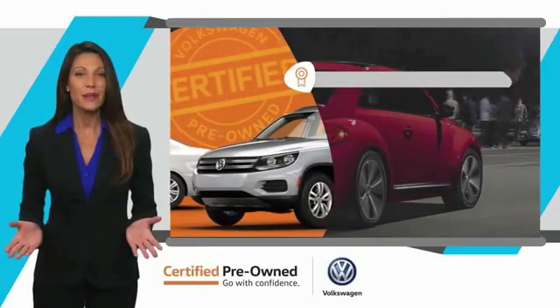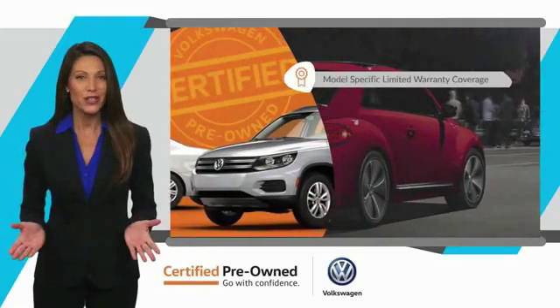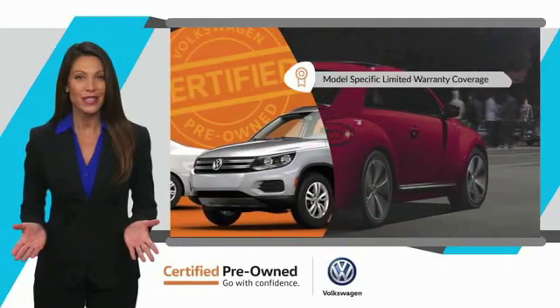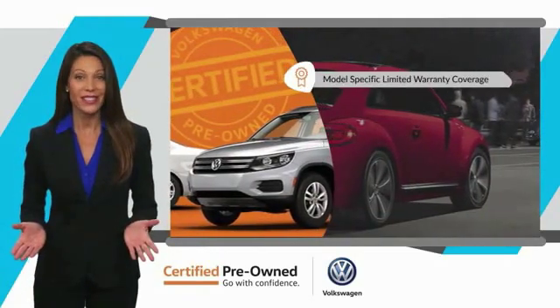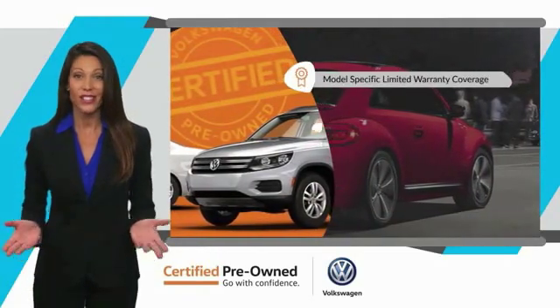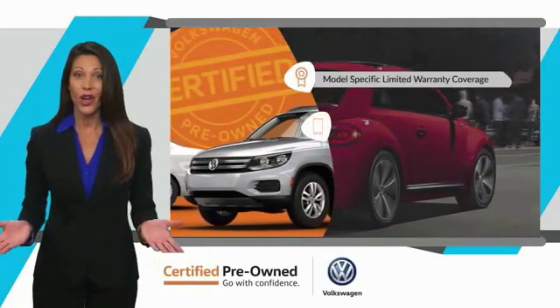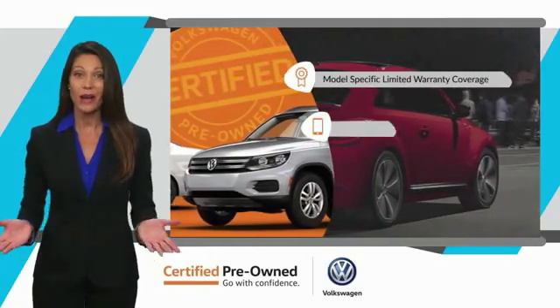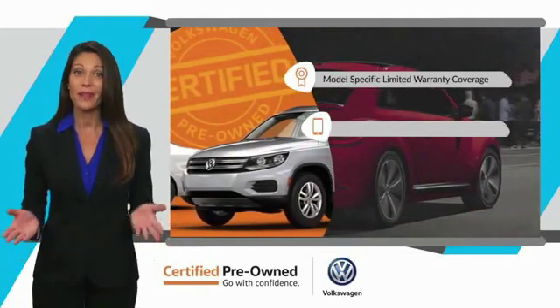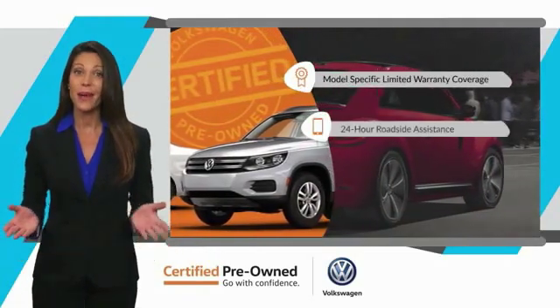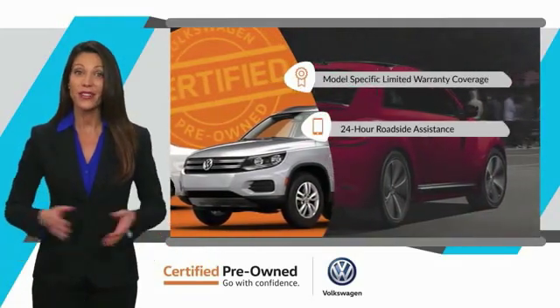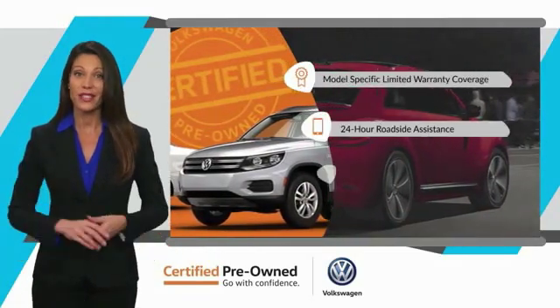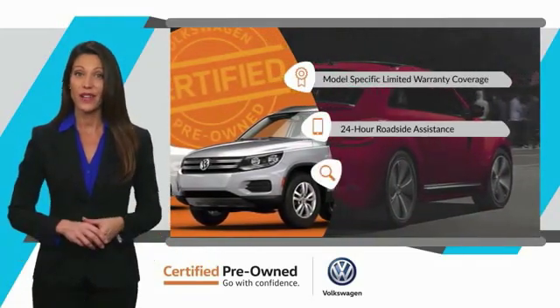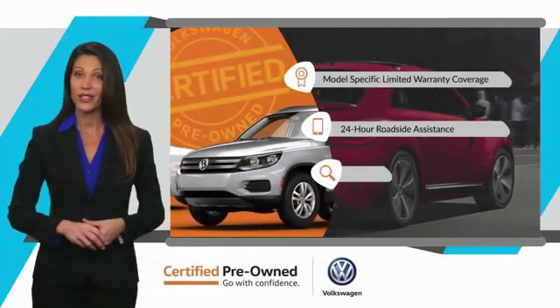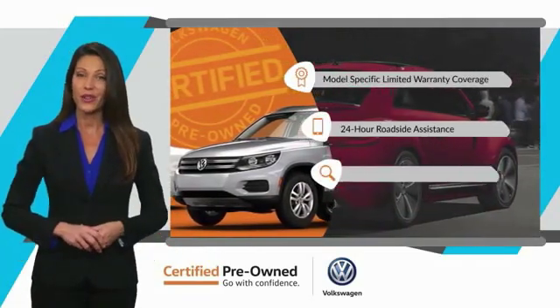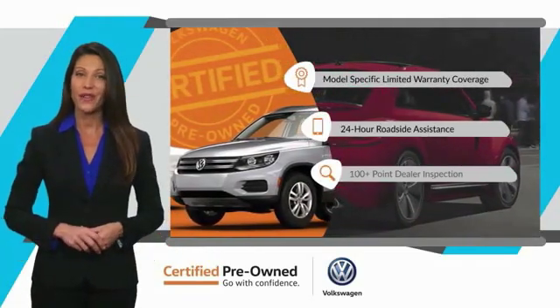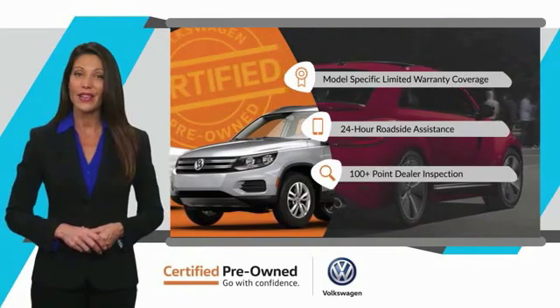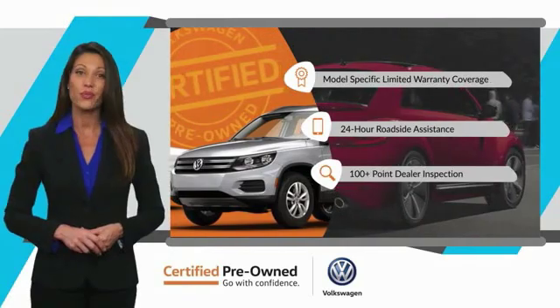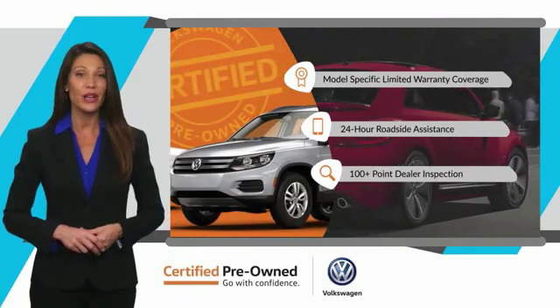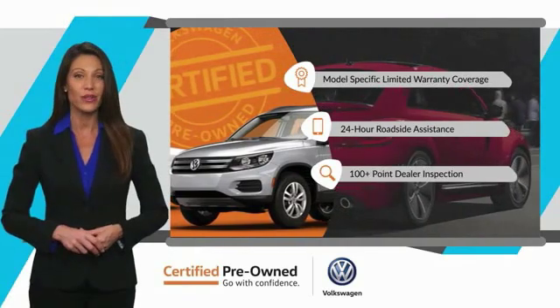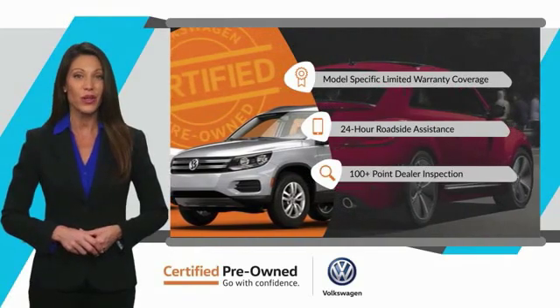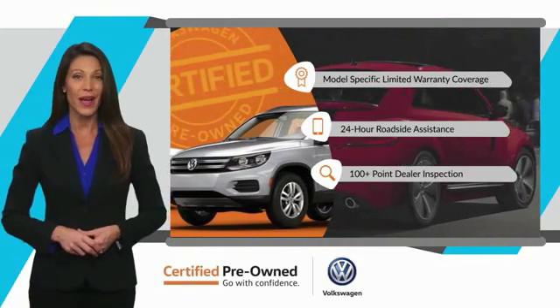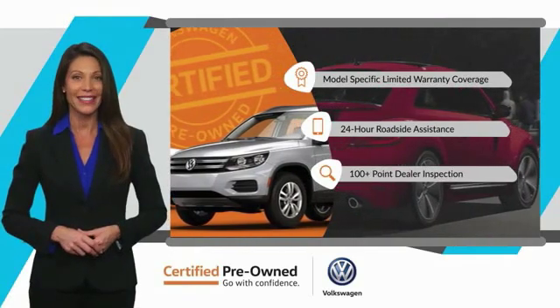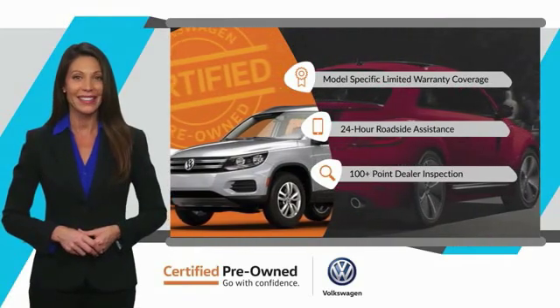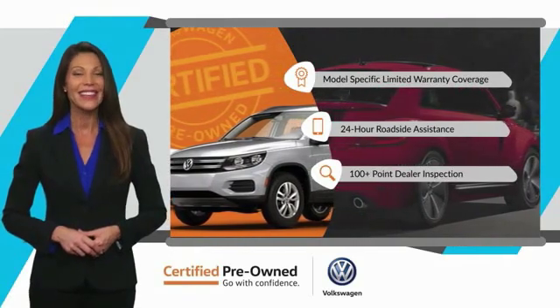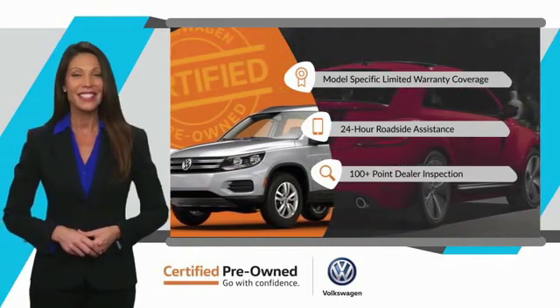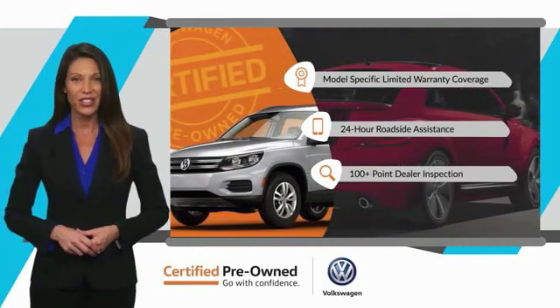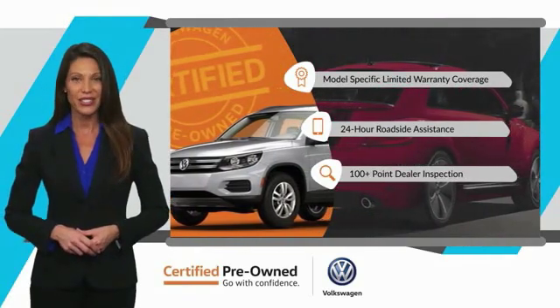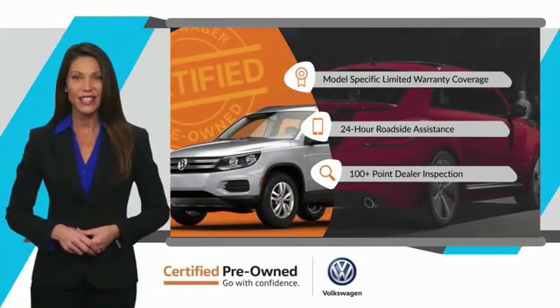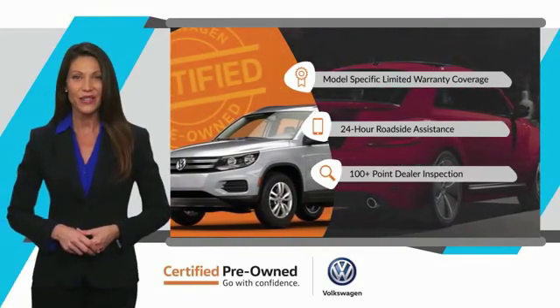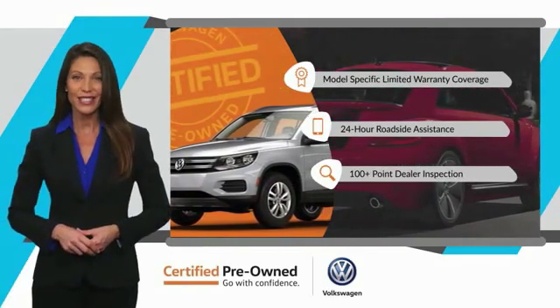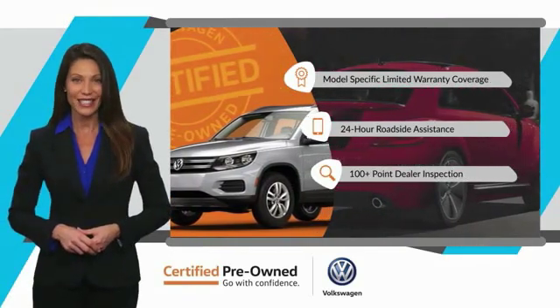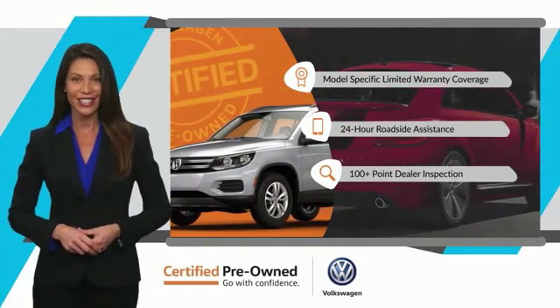Three major reasons to go out and buy yourself a certified pre-owned Volkswagen. See your dealer for details.